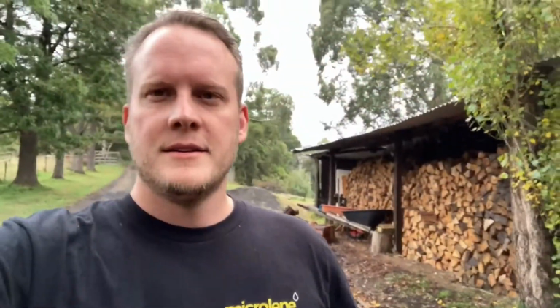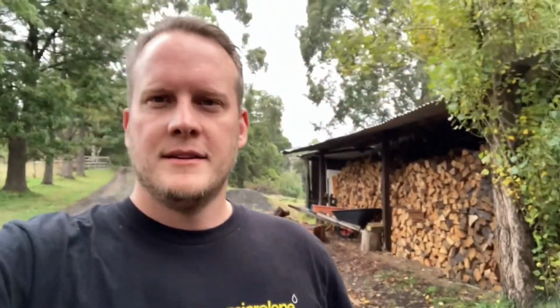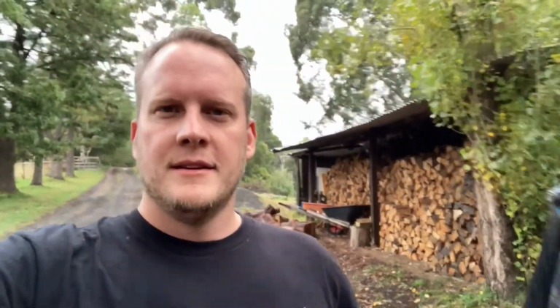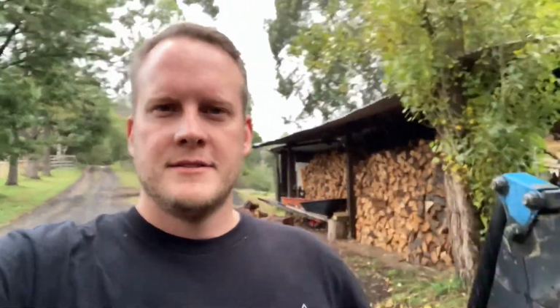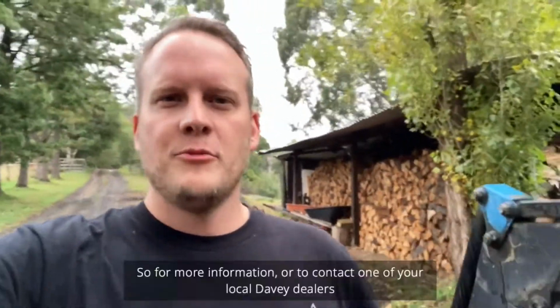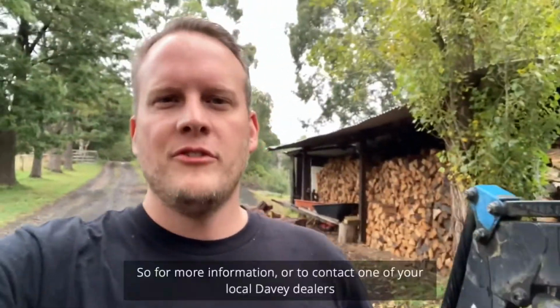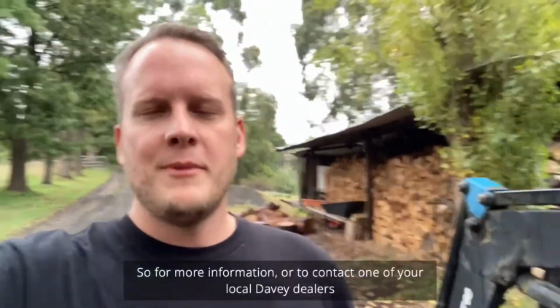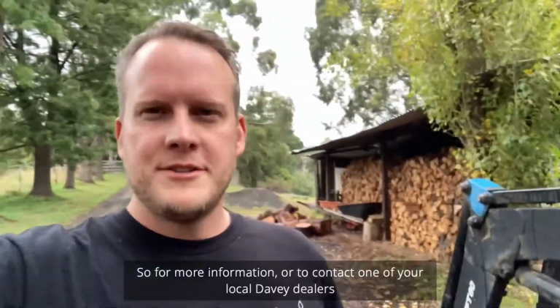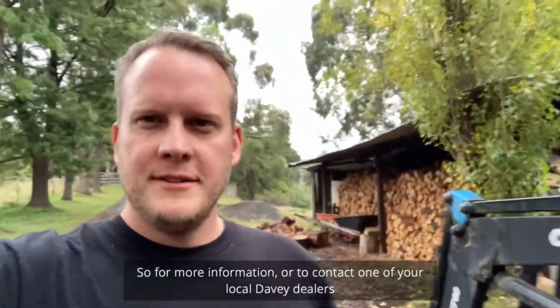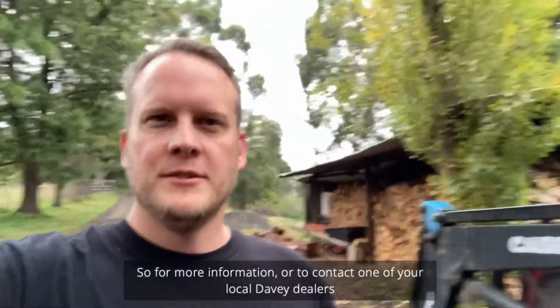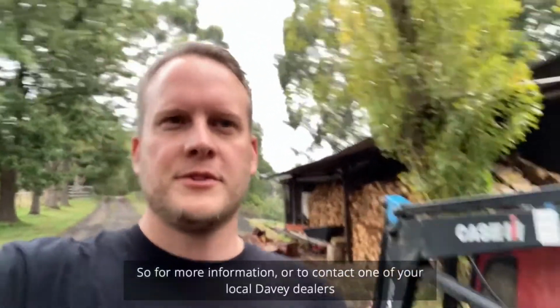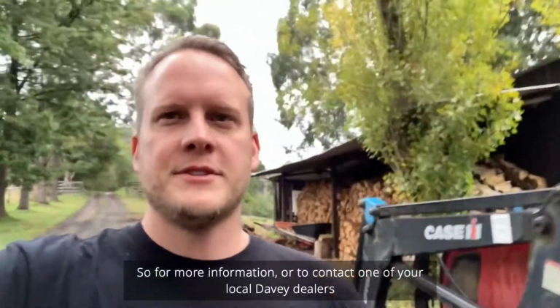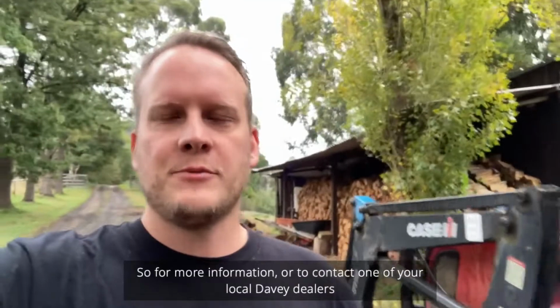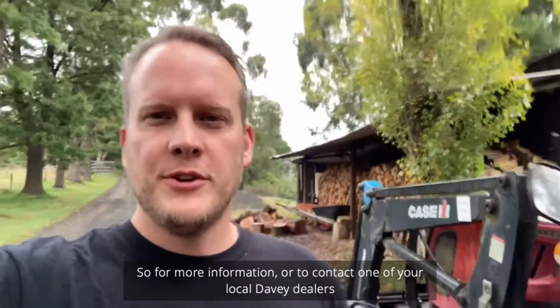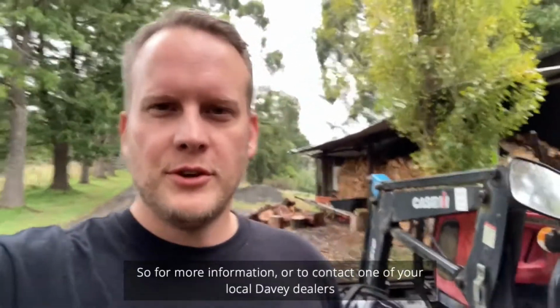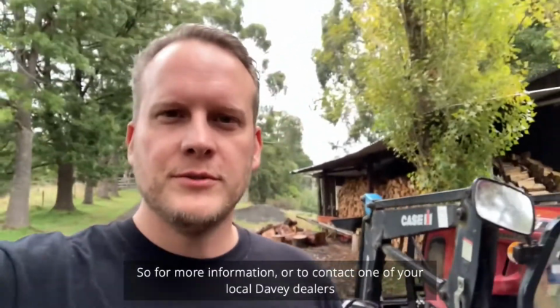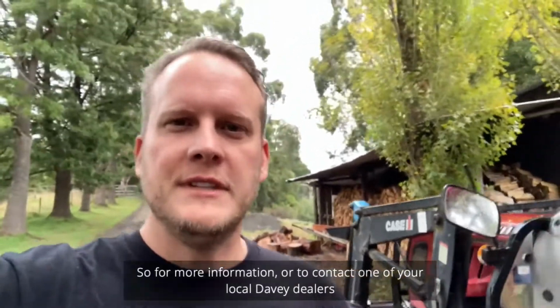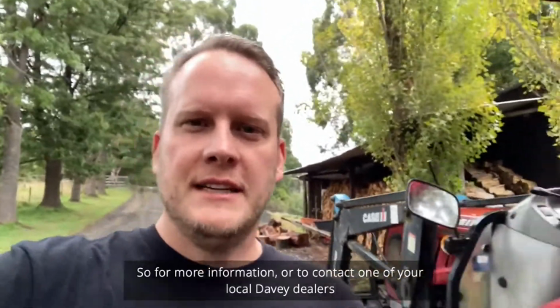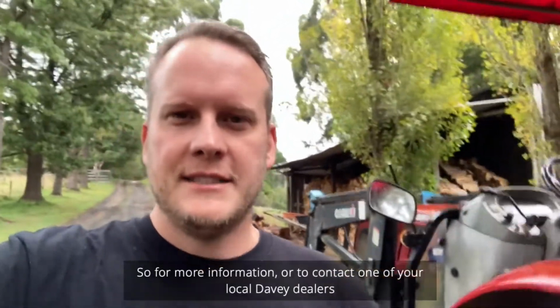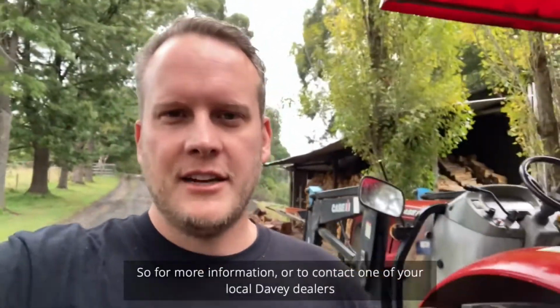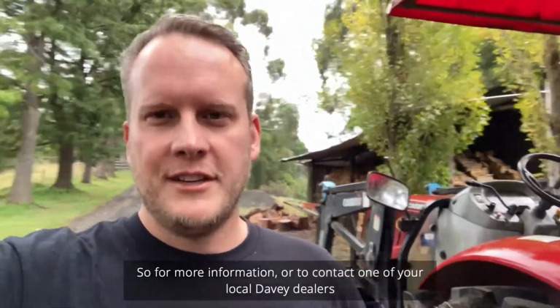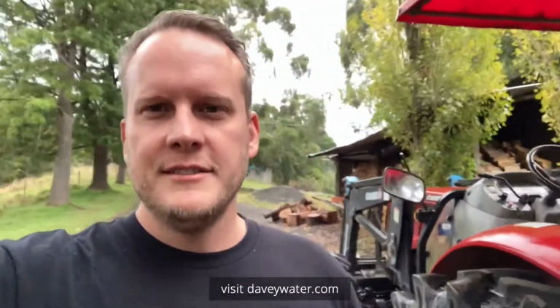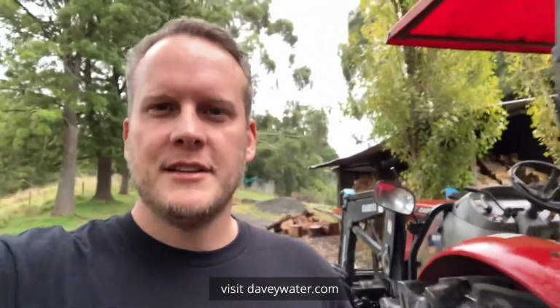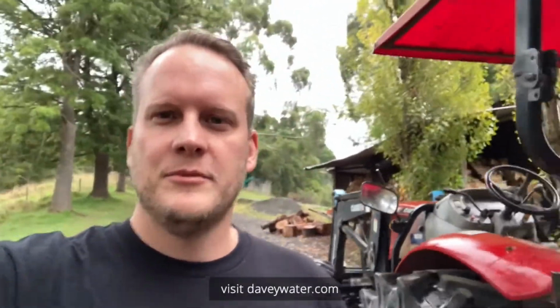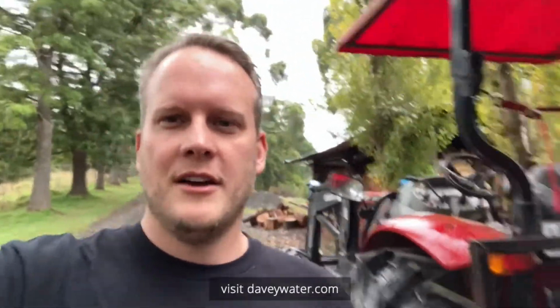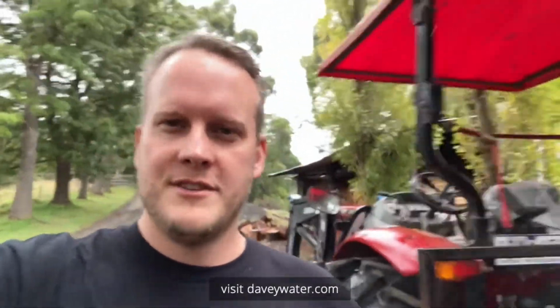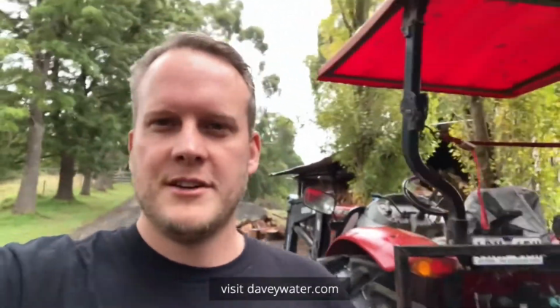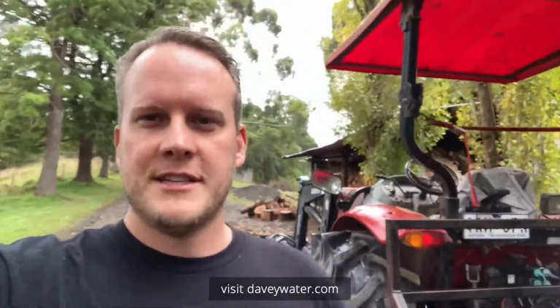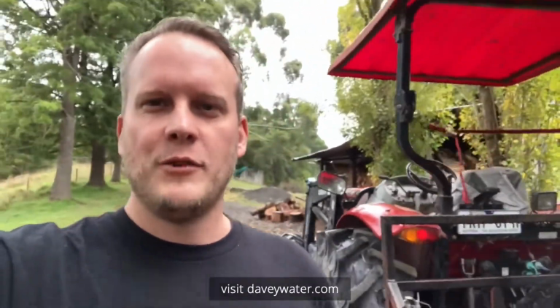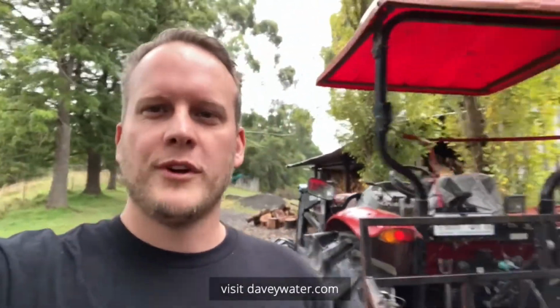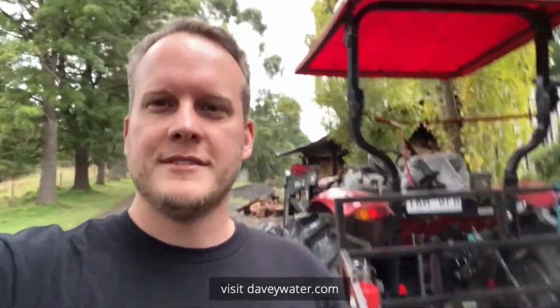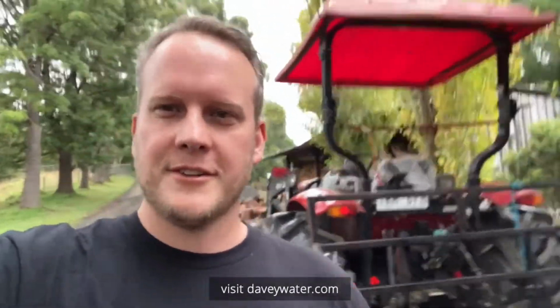For more information or to contact one of your local Davie dealers, visit daviewater.com.